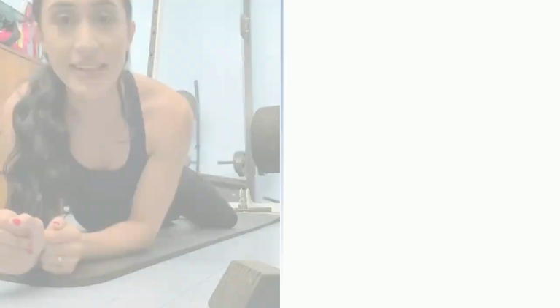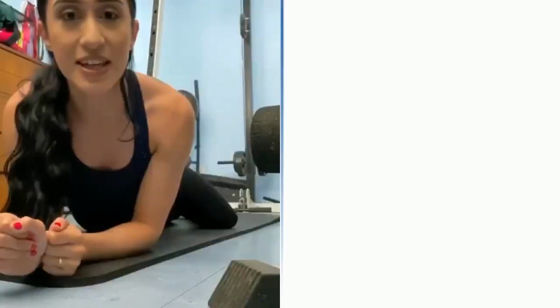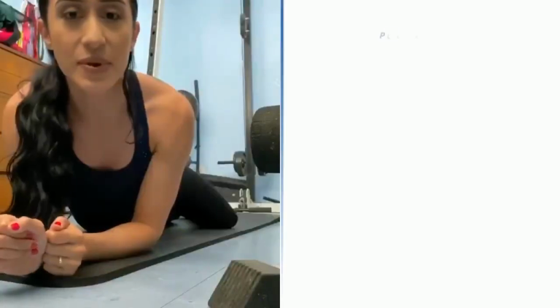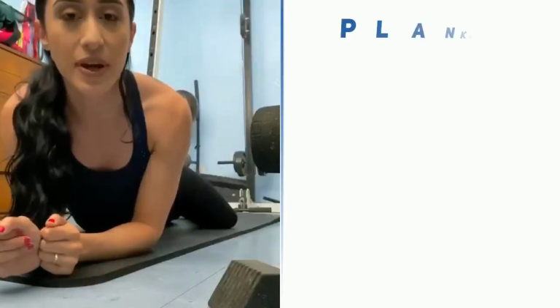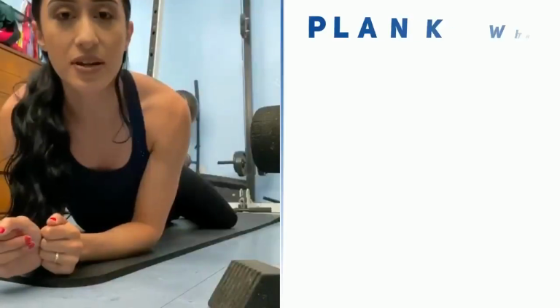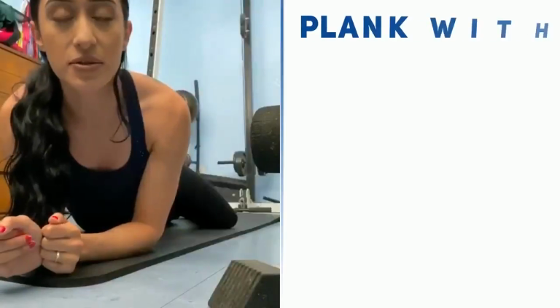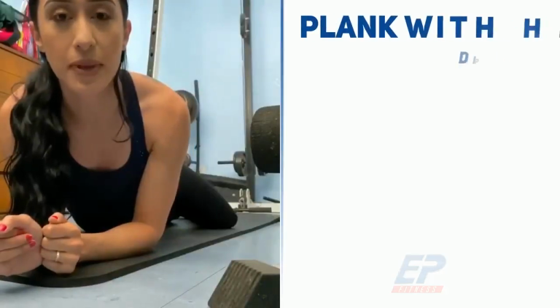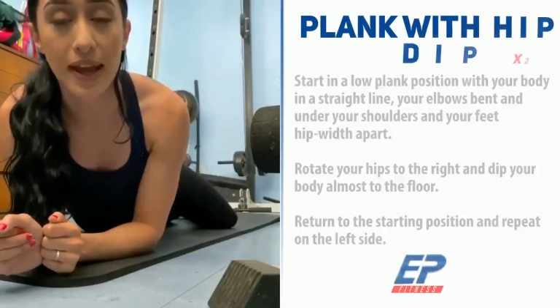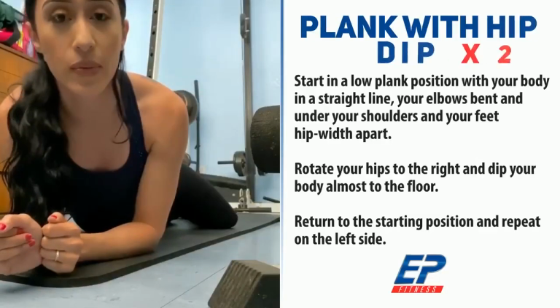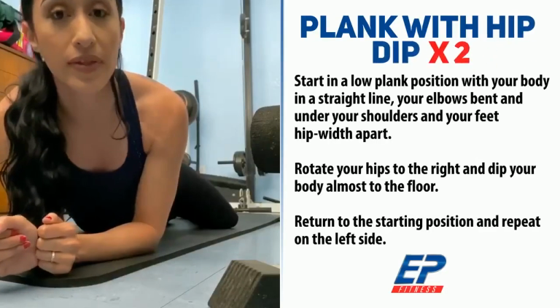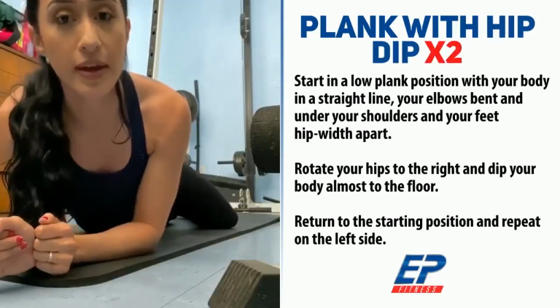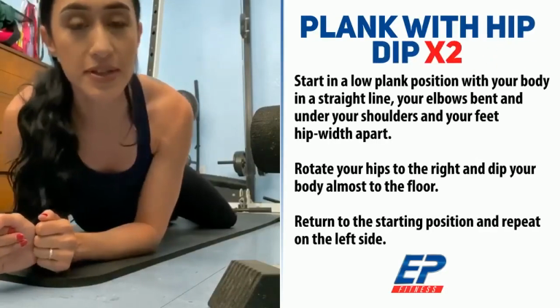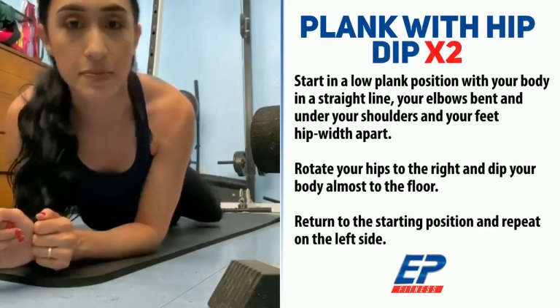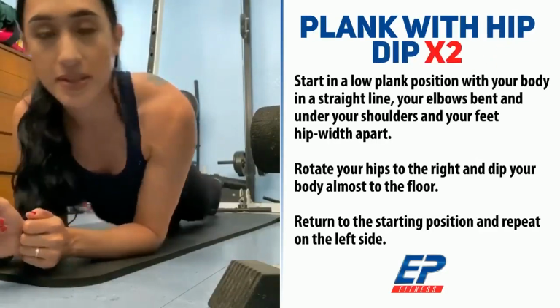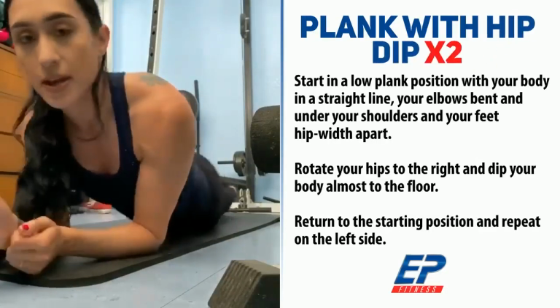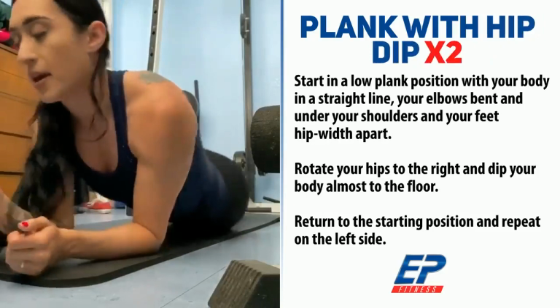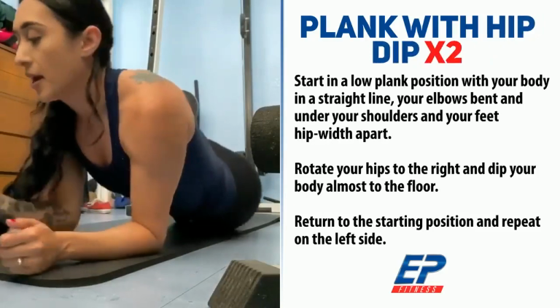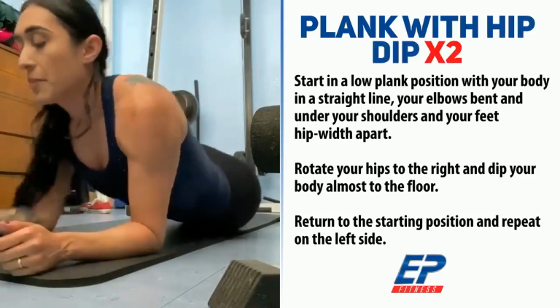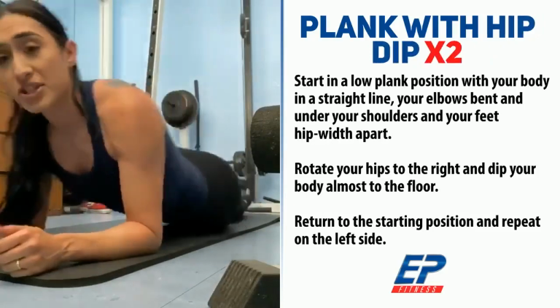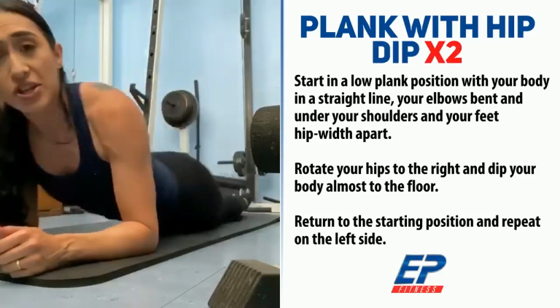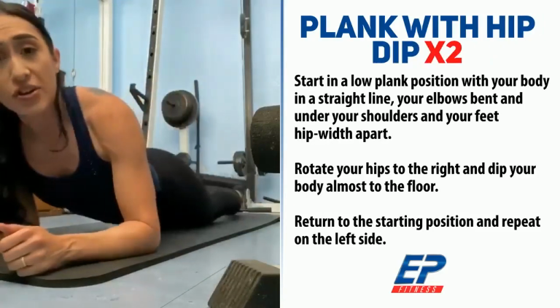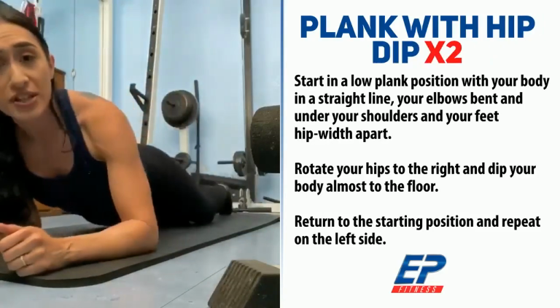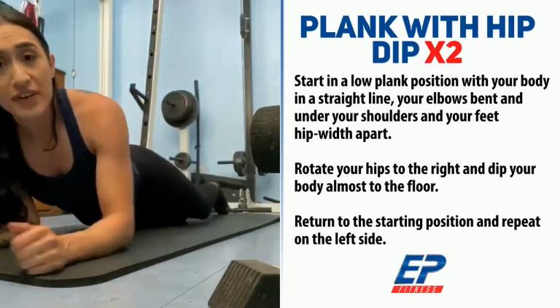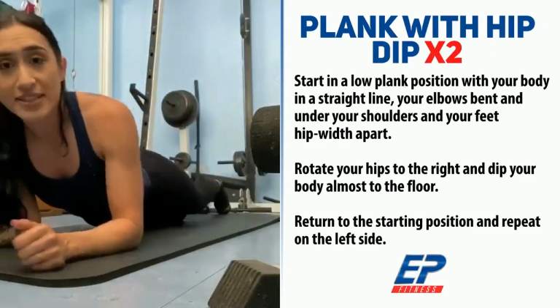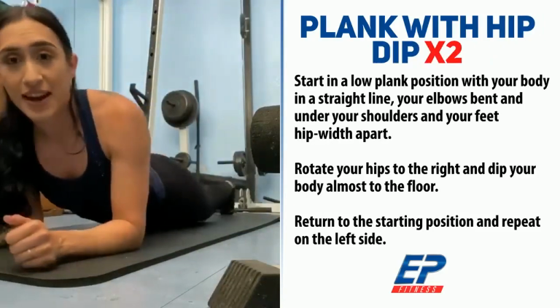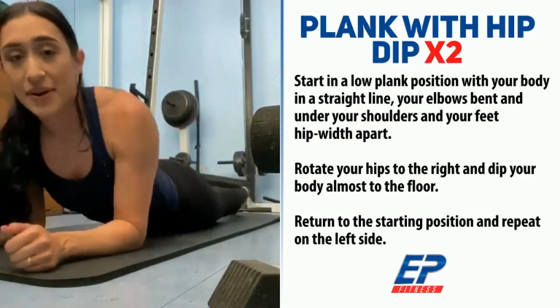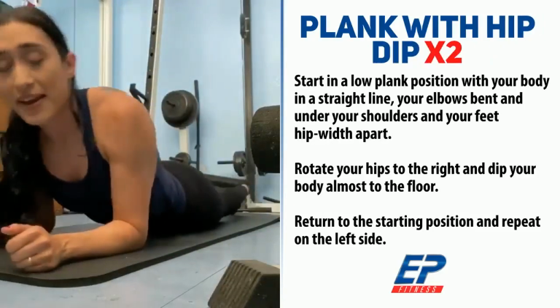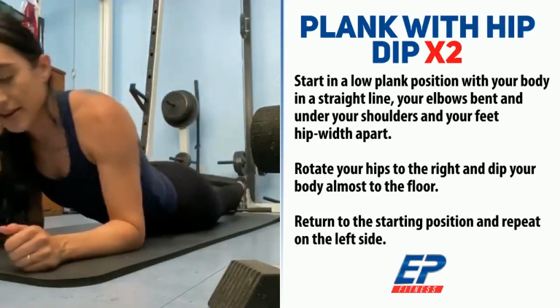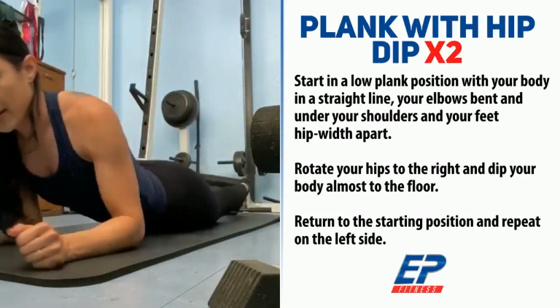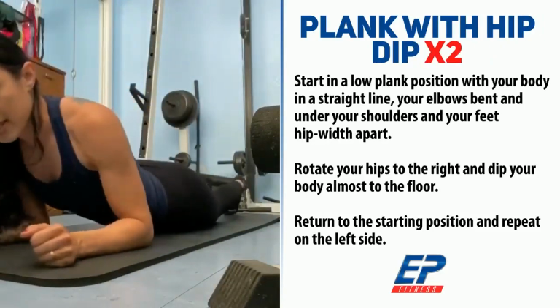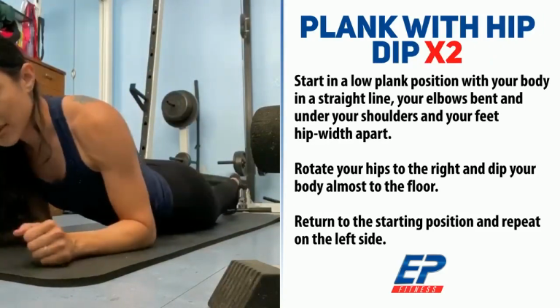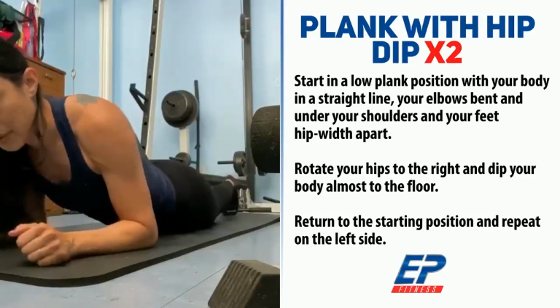Next, we're going on to plank with hip dips. Make sure your core is very tight. Let's go.